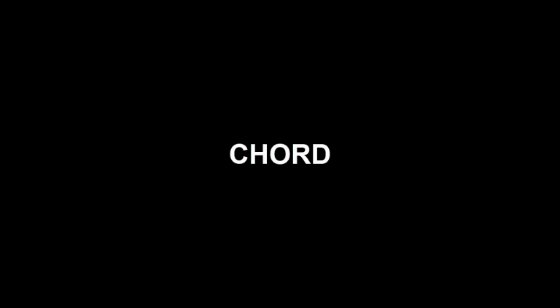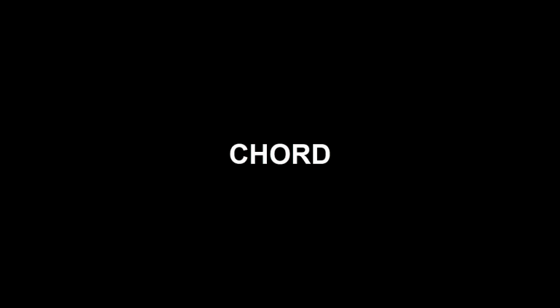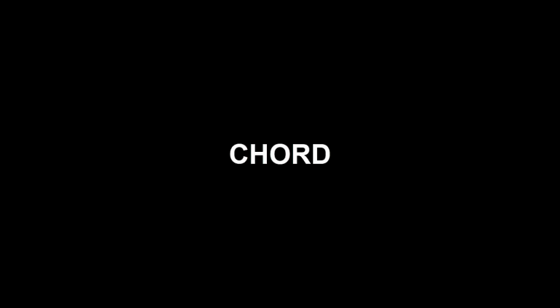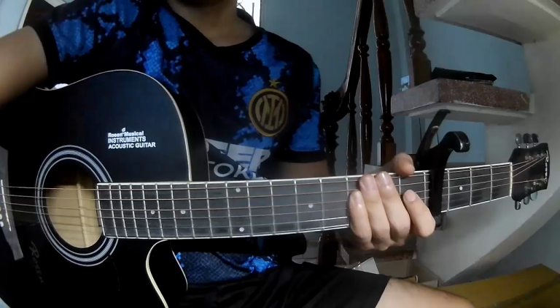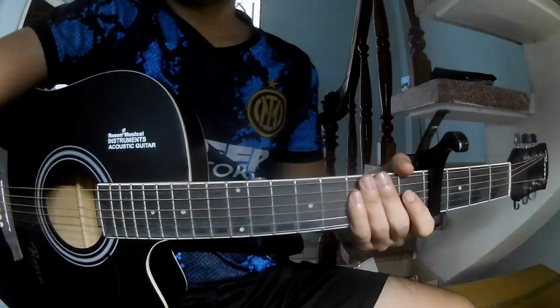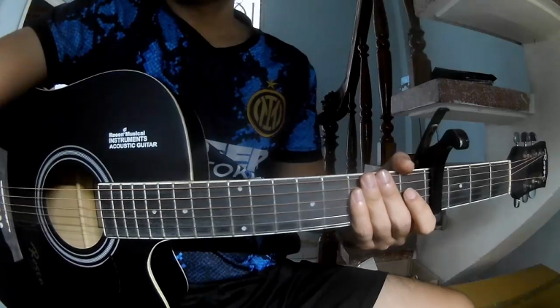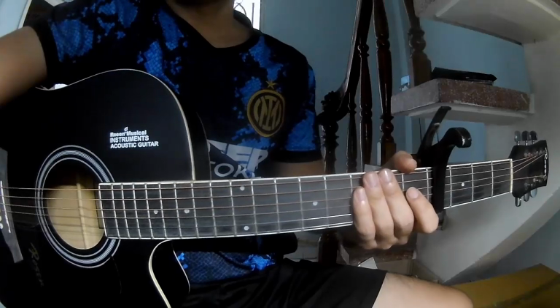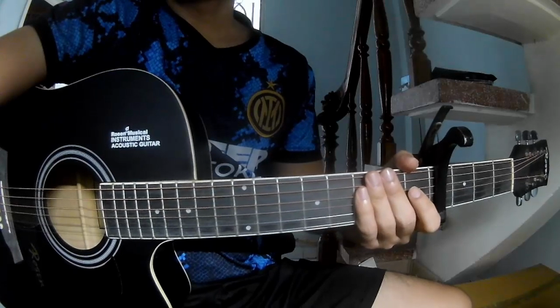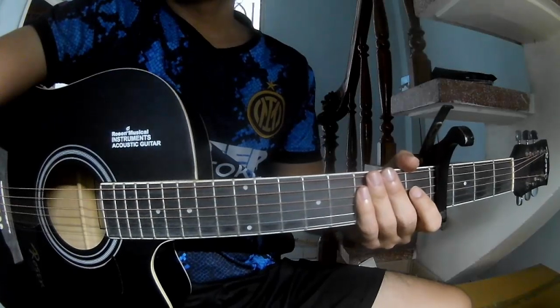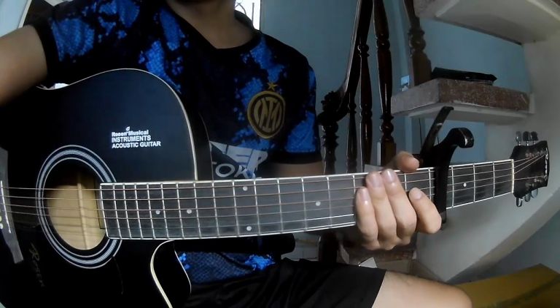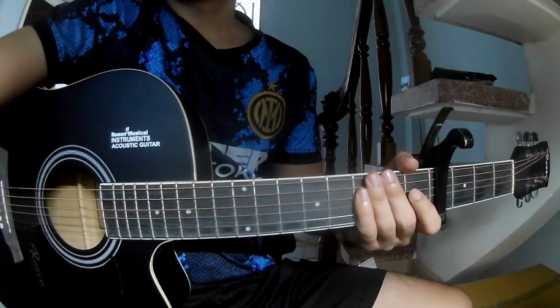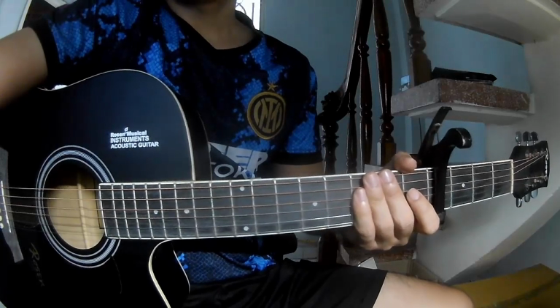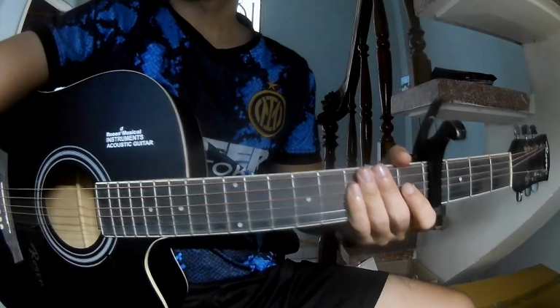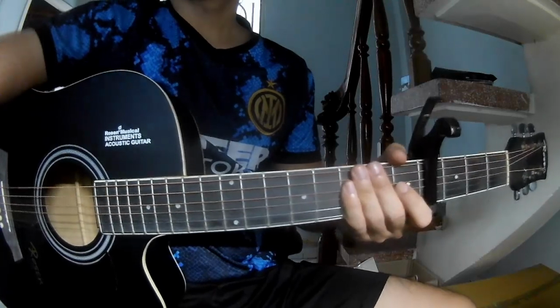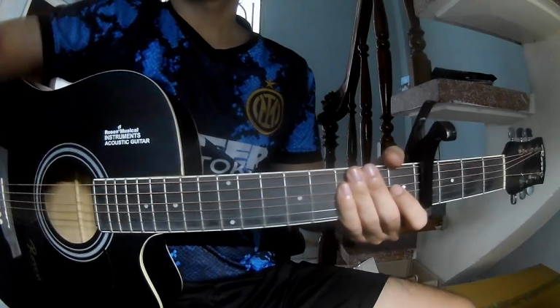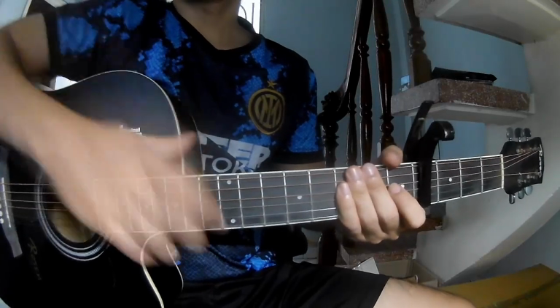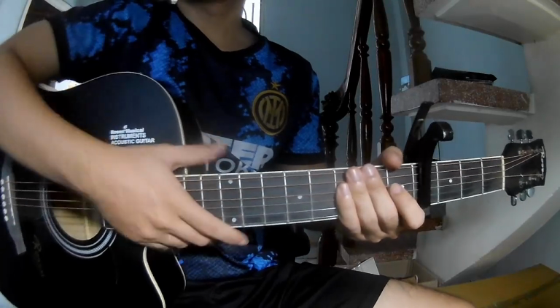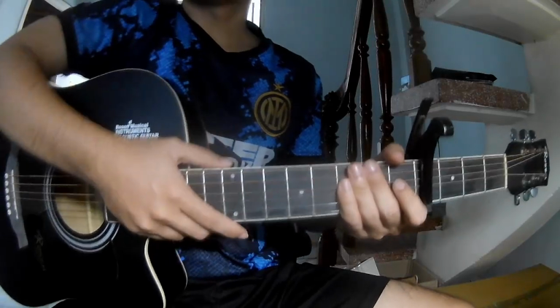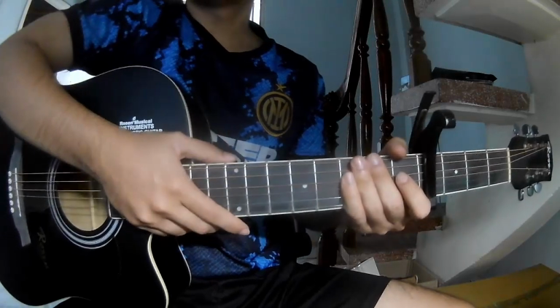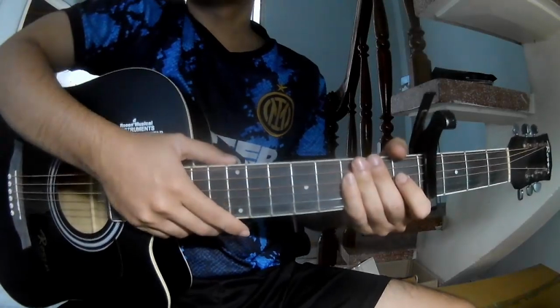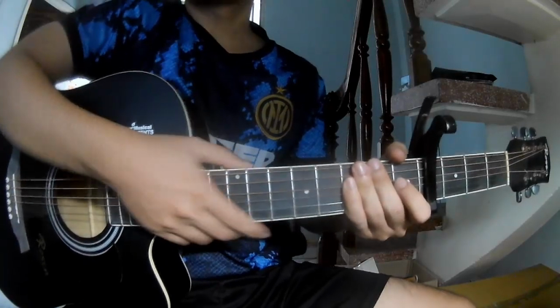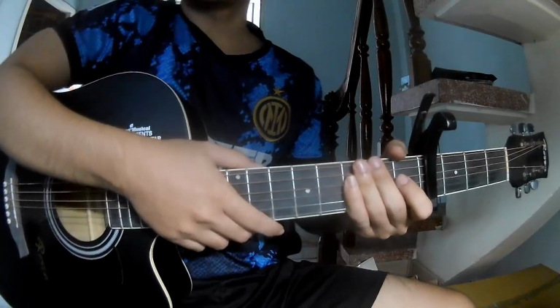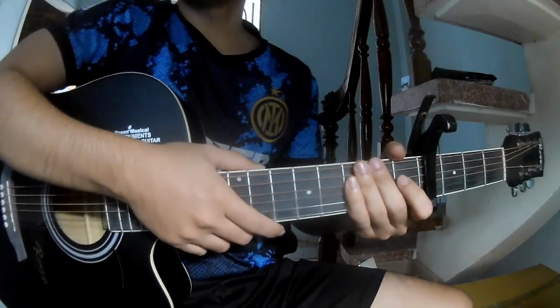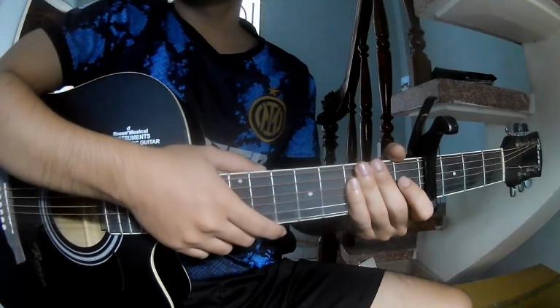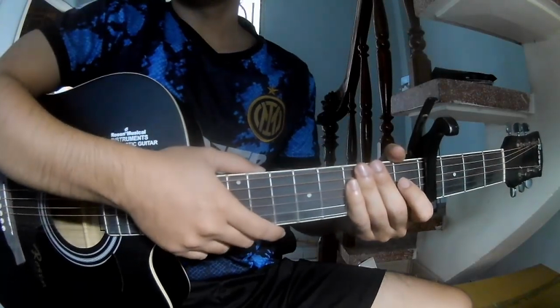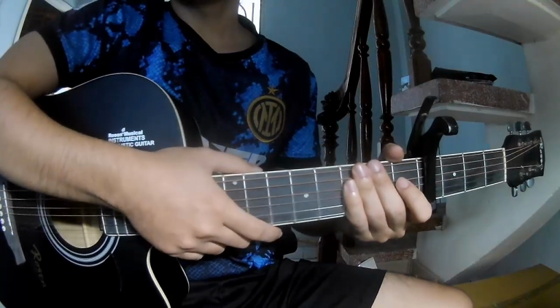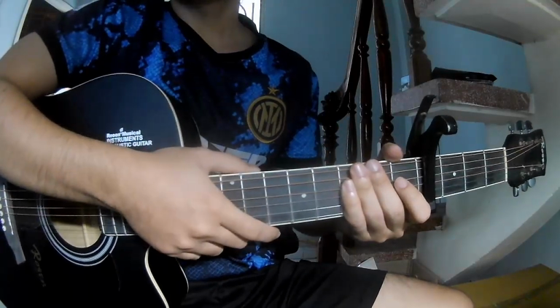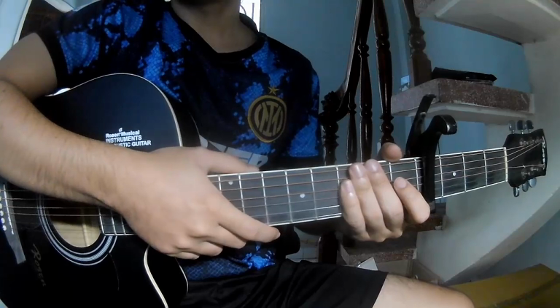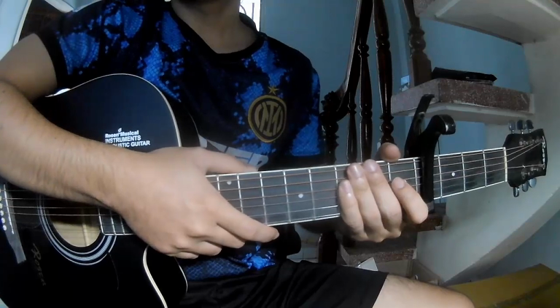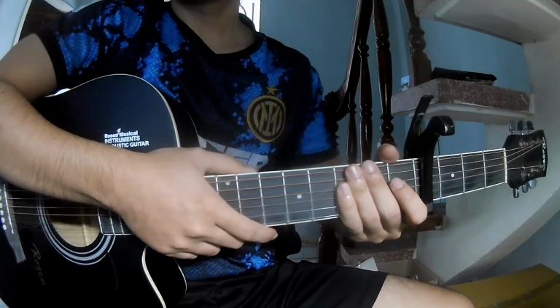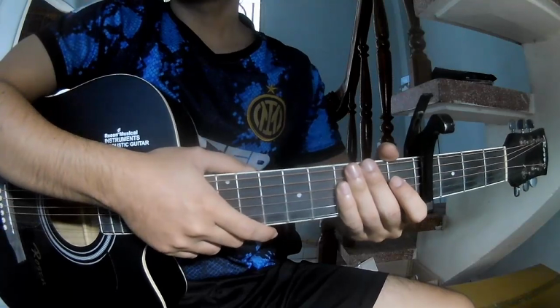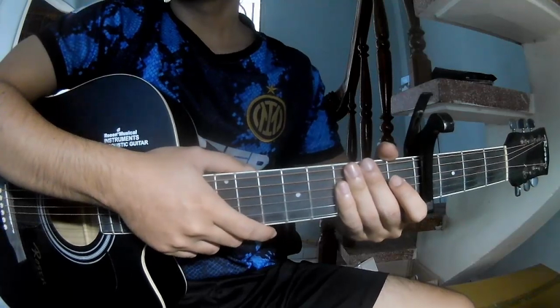Hi everyone, today we see how to play Getsan No Color ID by Megan Mordoni.